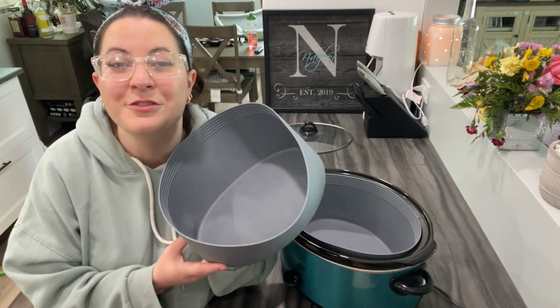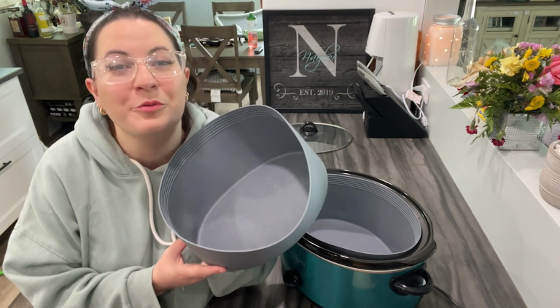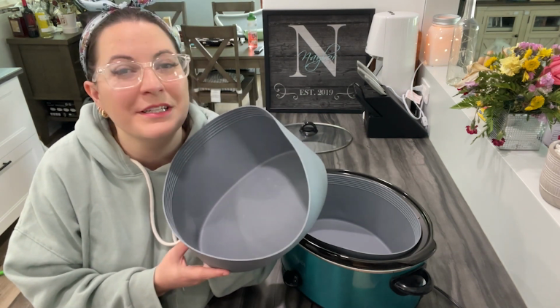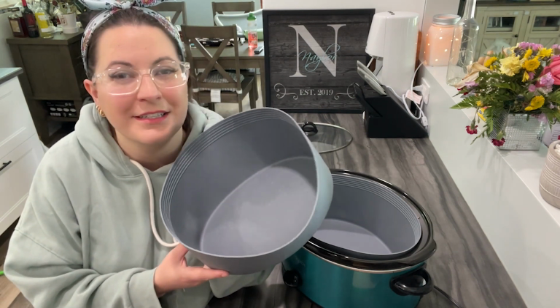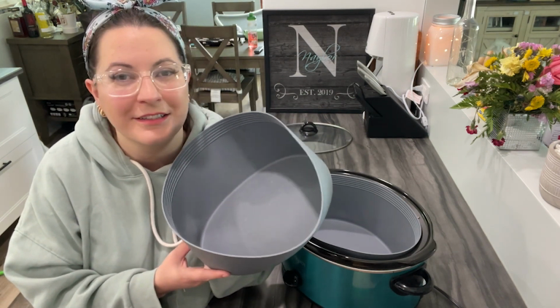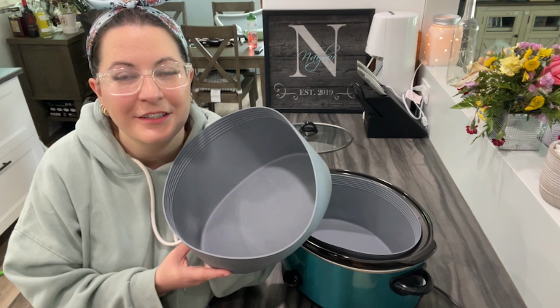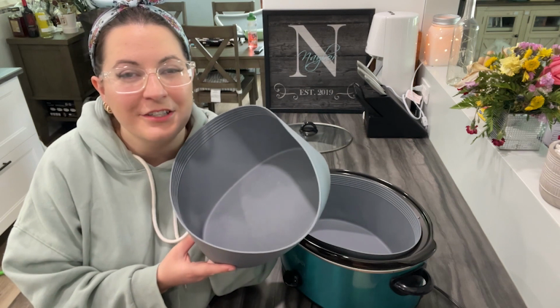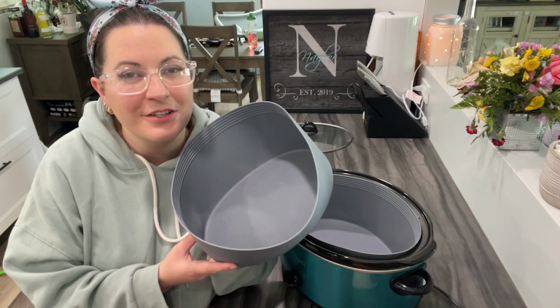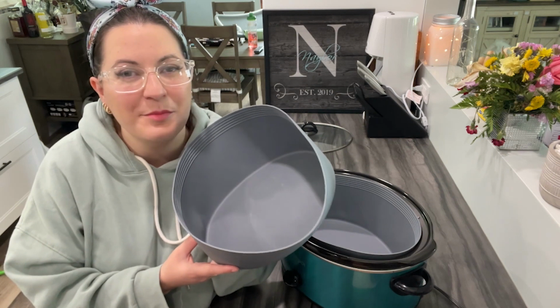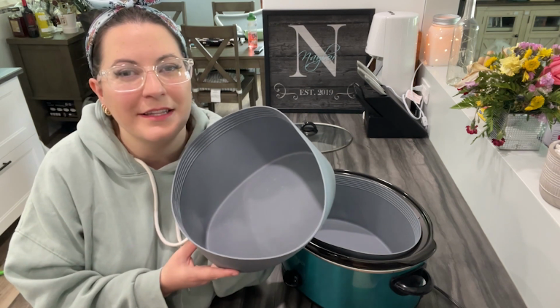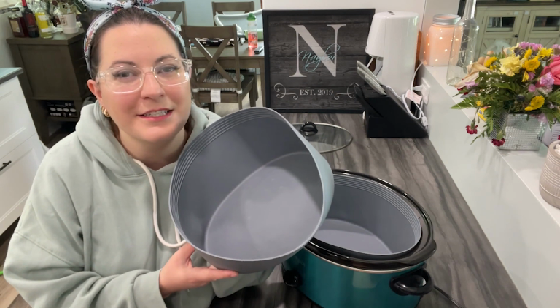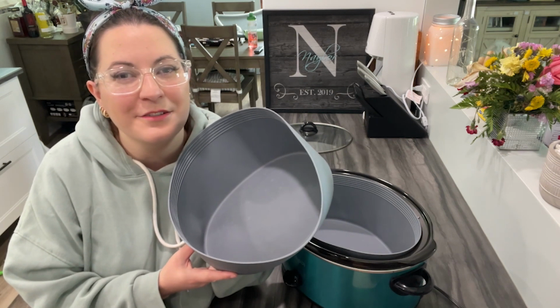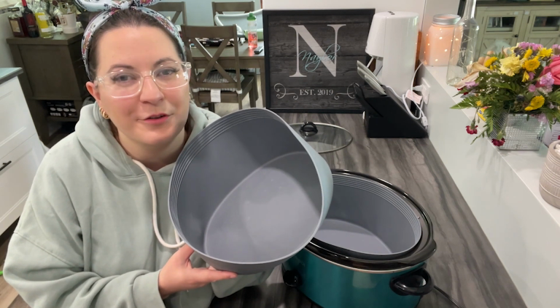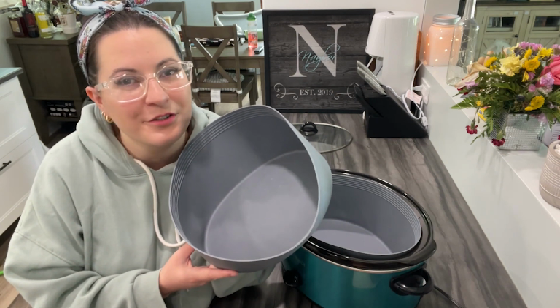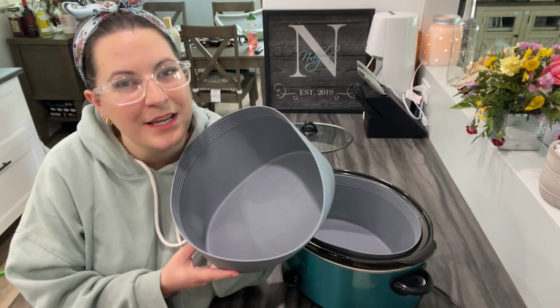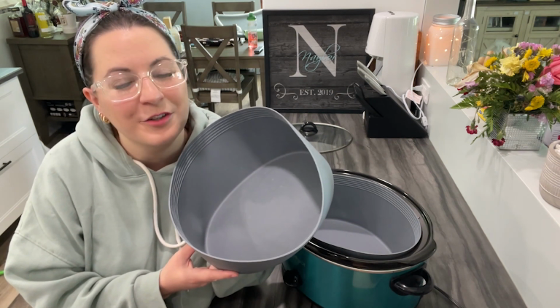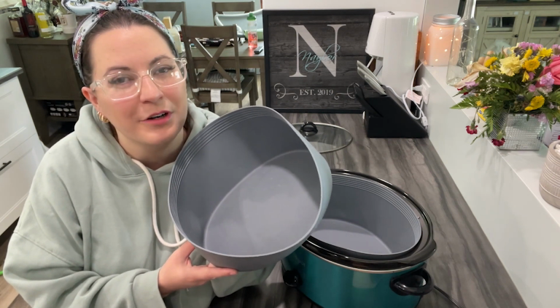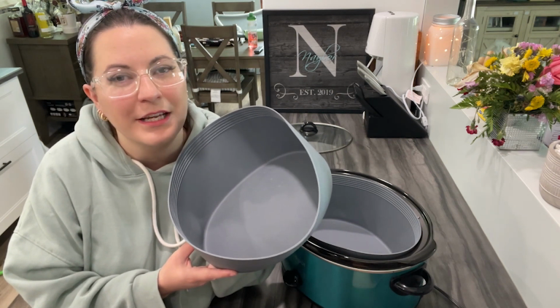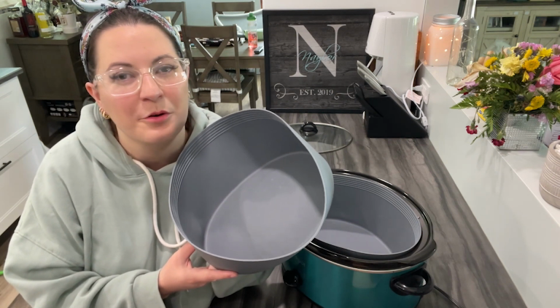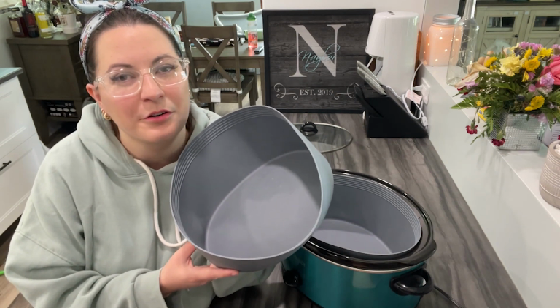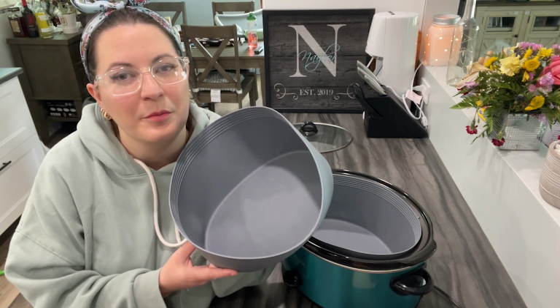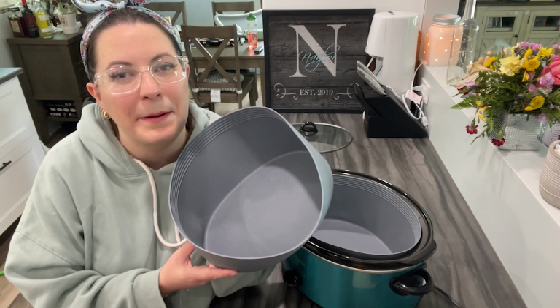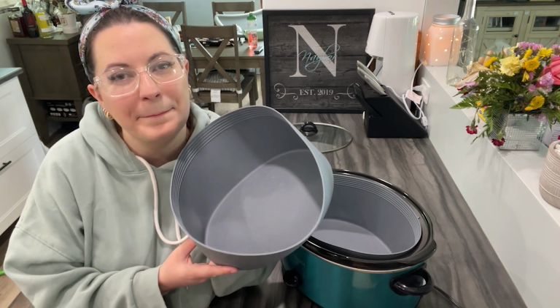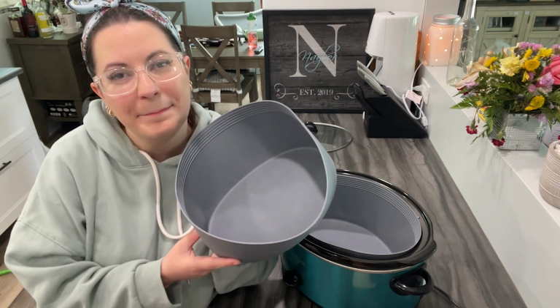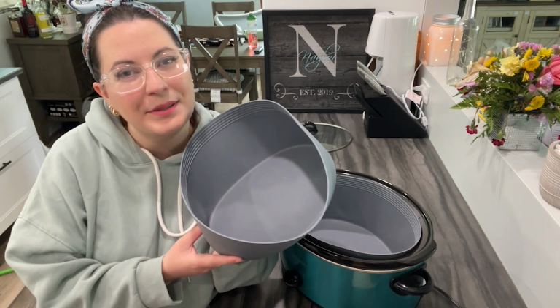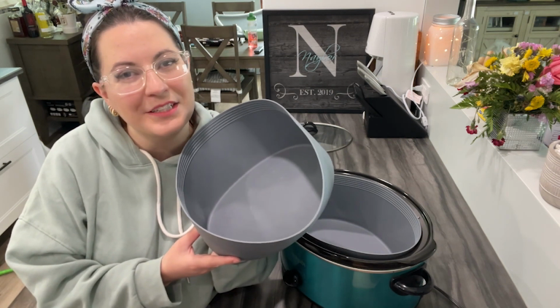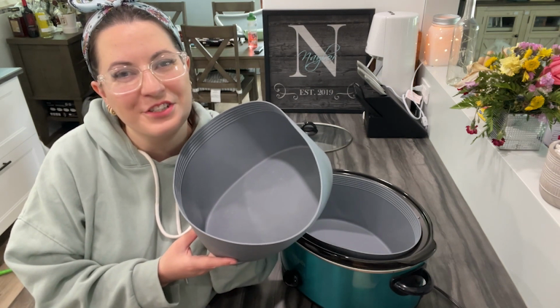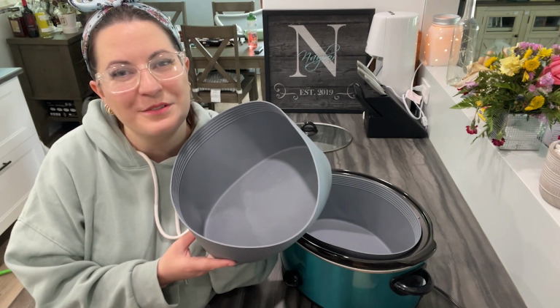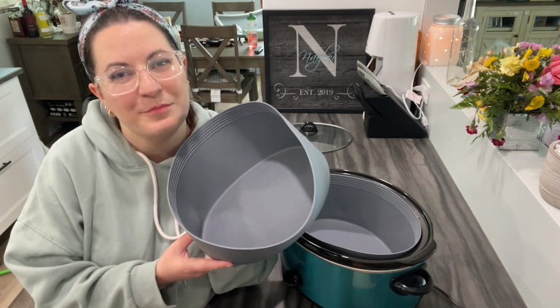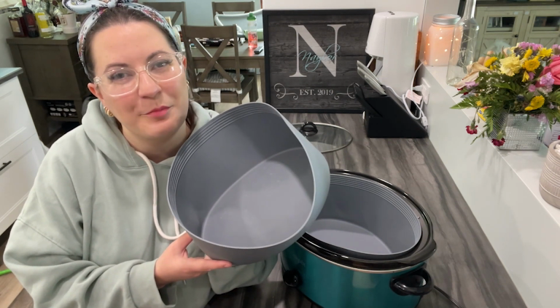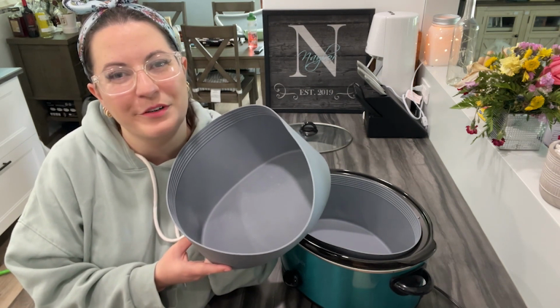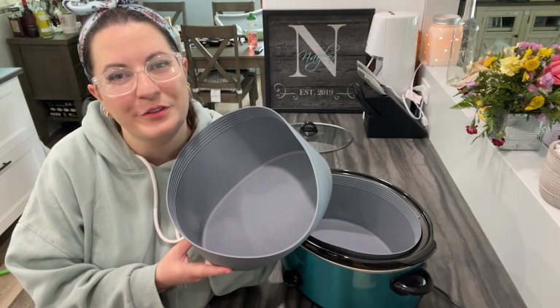There is no reason not to buy these for your 7 or 8 quart crock pot, but that's just my point of view.